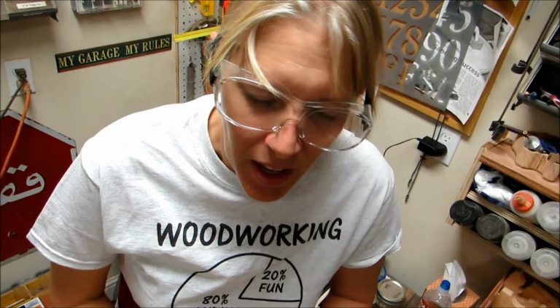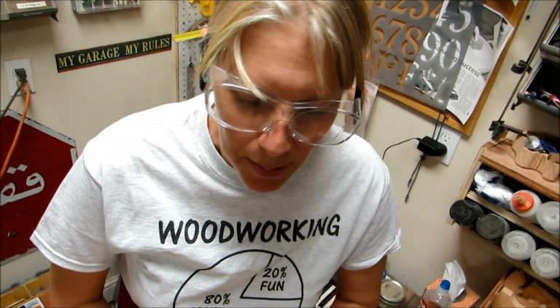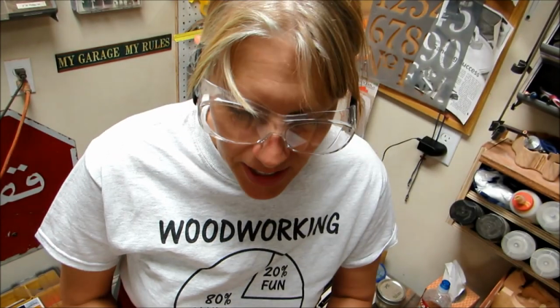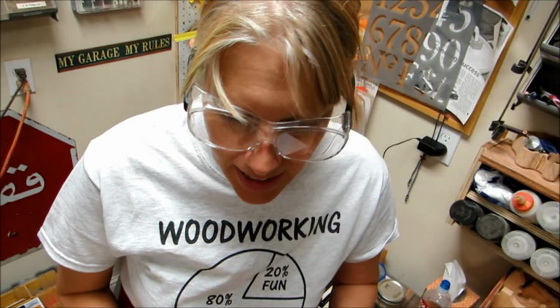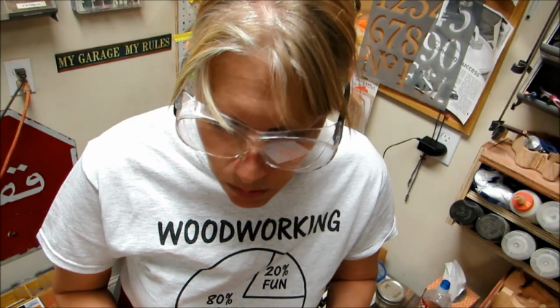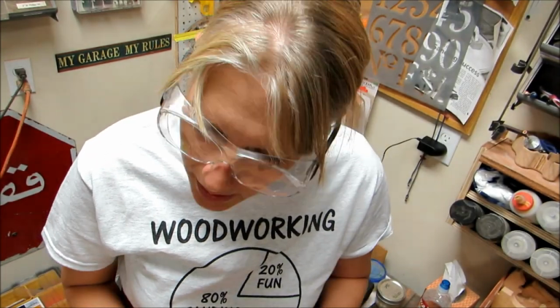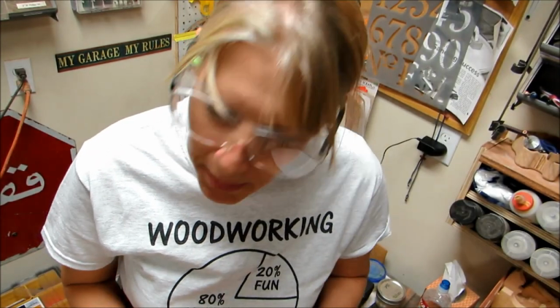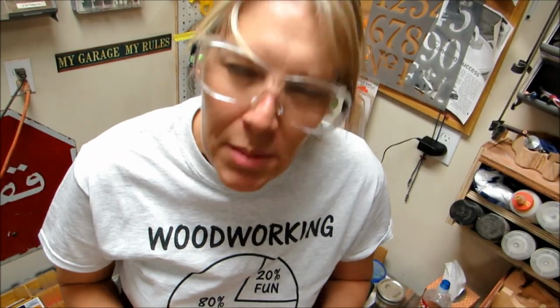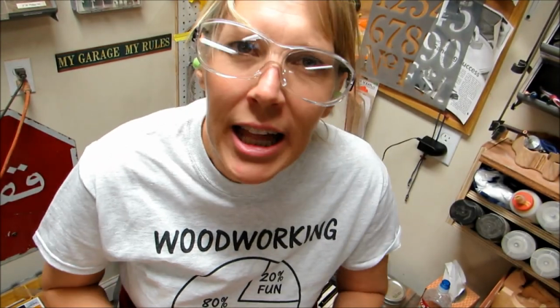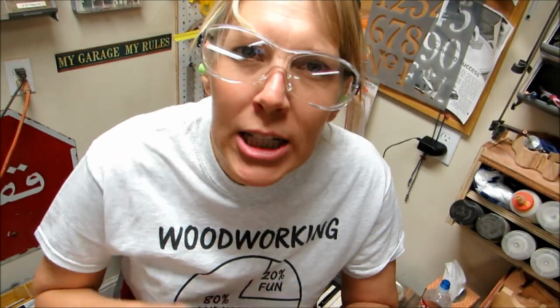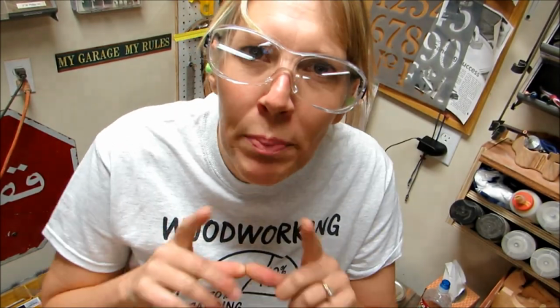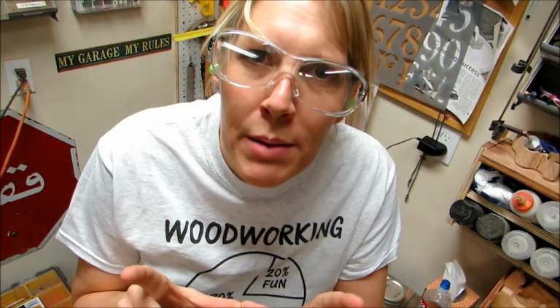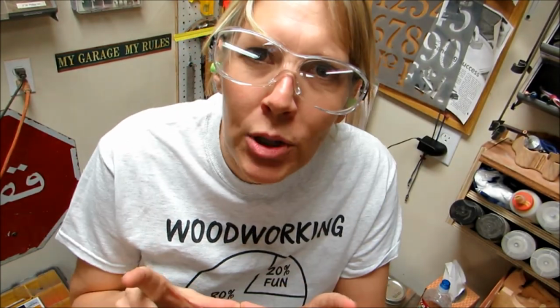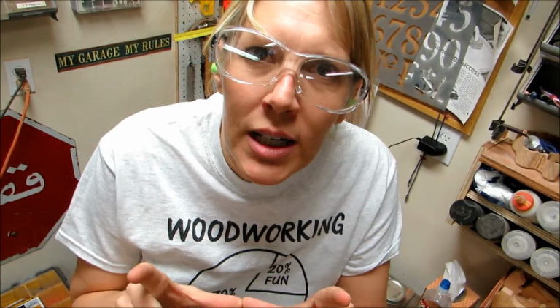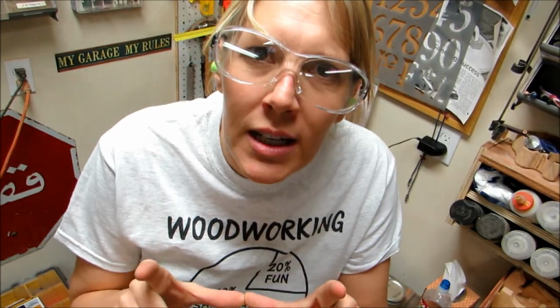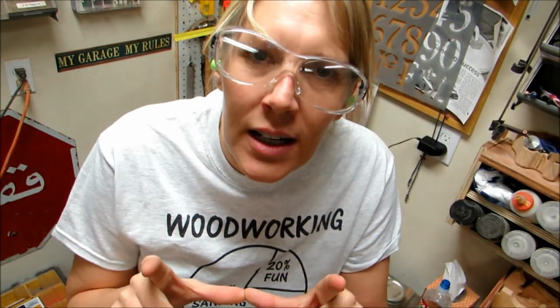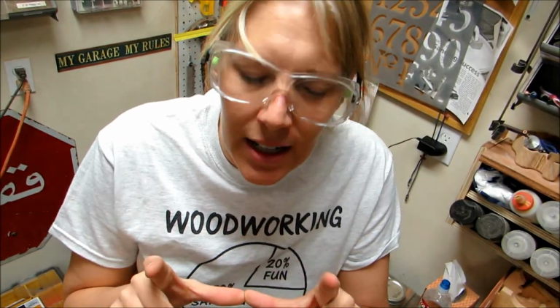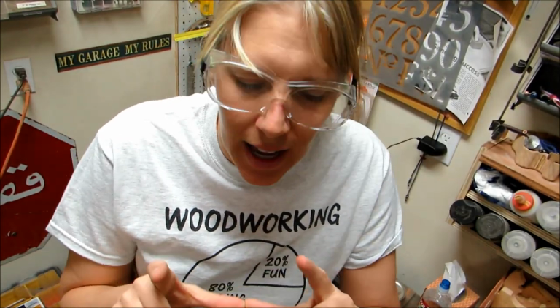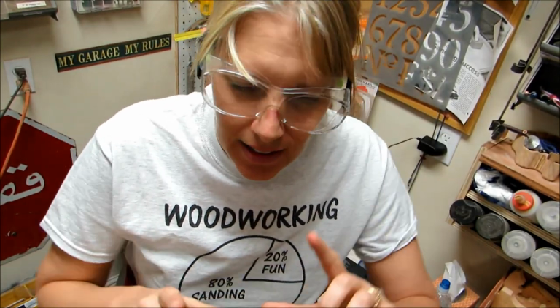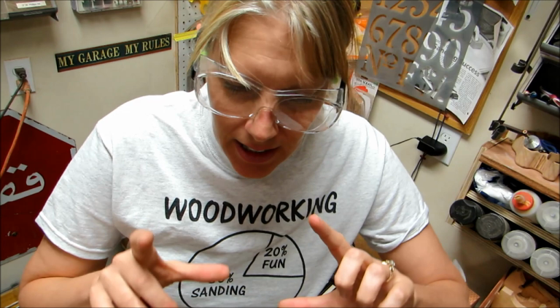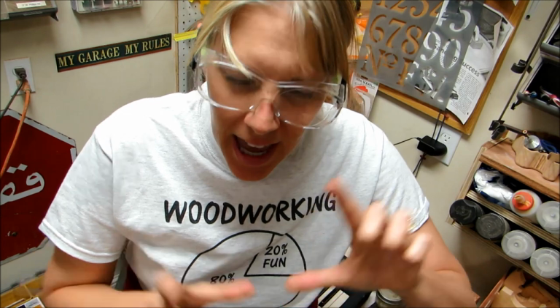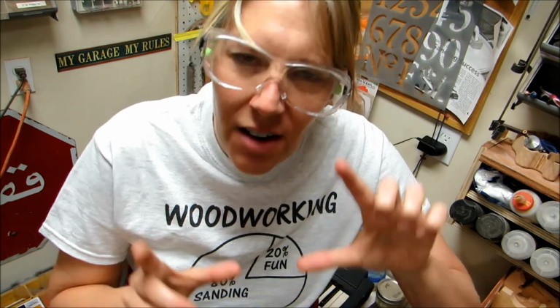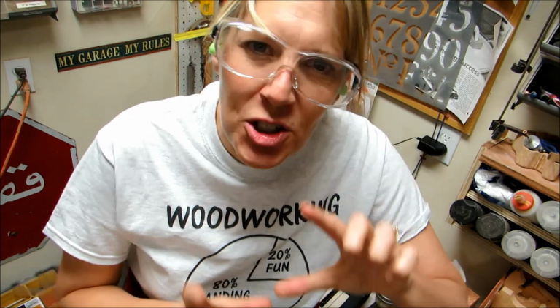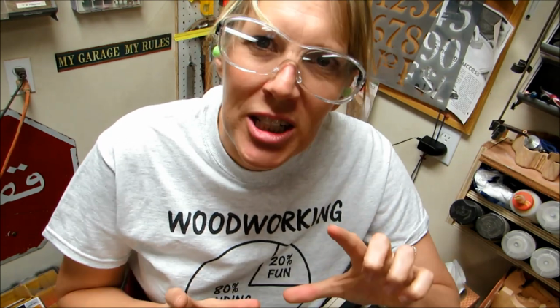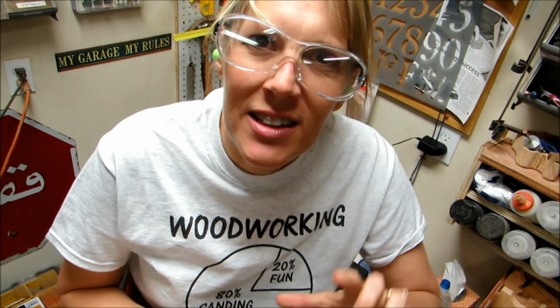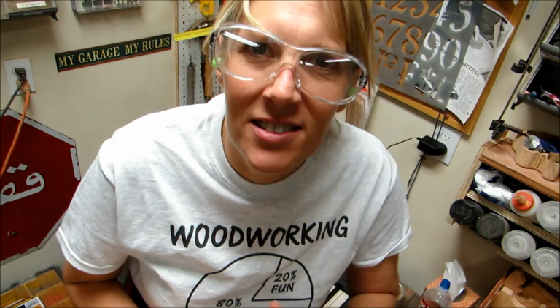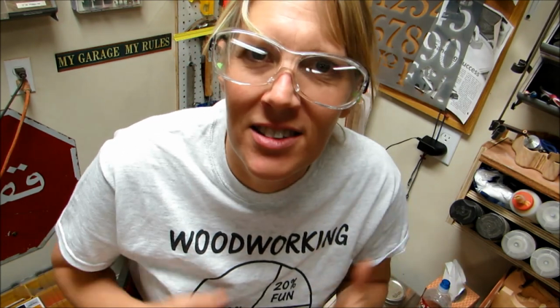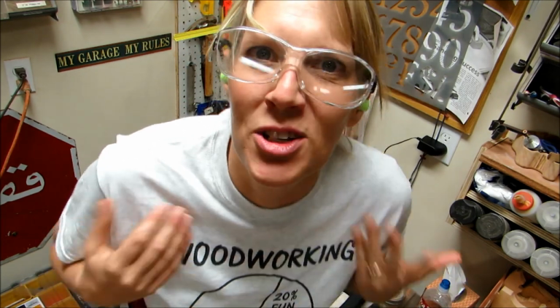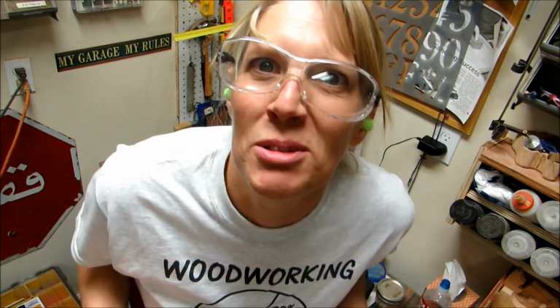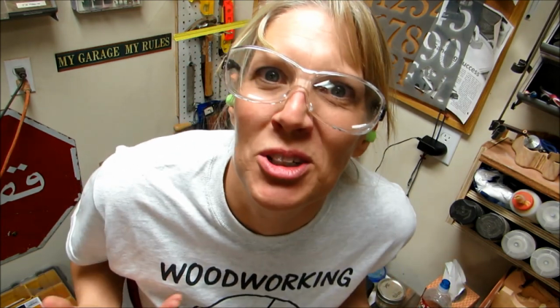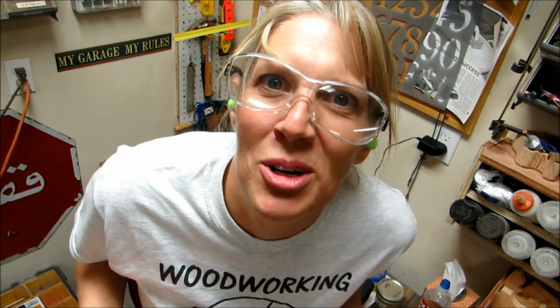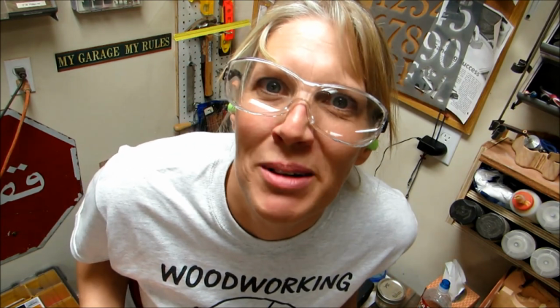I'm thinking I'm going to make a little Bible, and it's going to hang off the tree because it's a Christmas tree ornament.